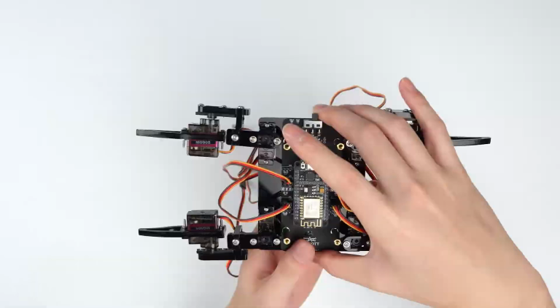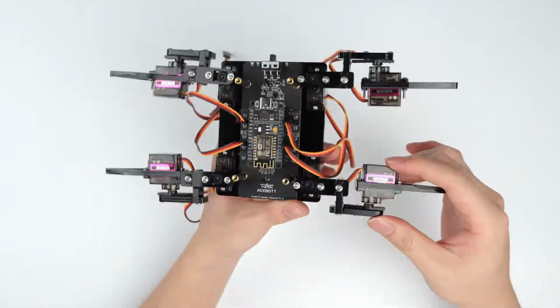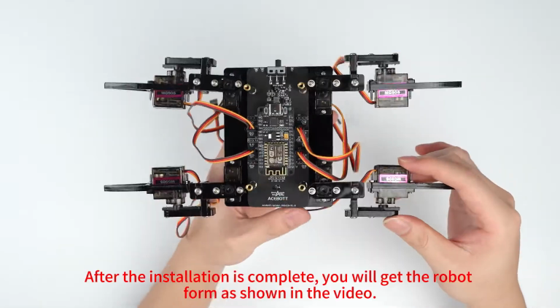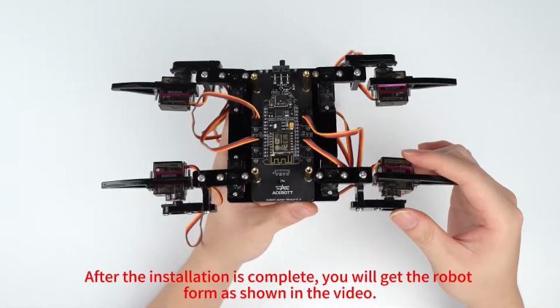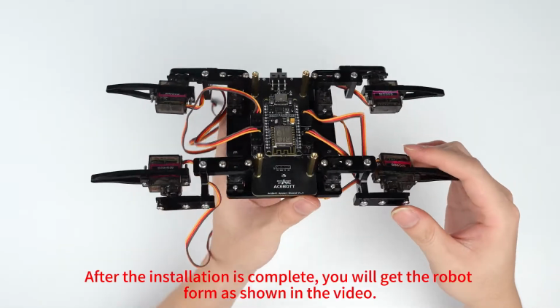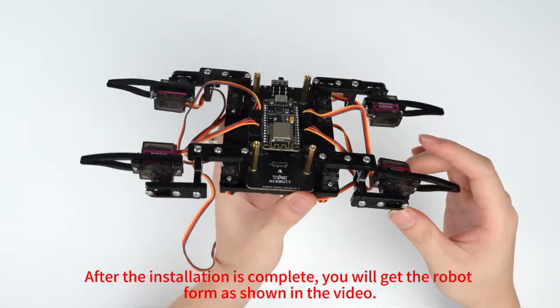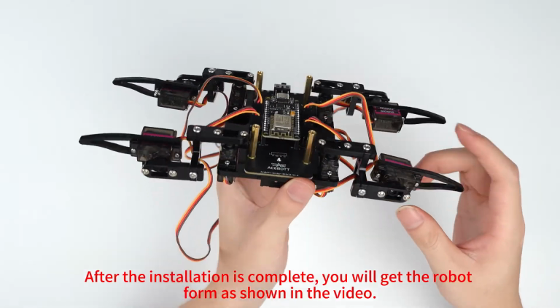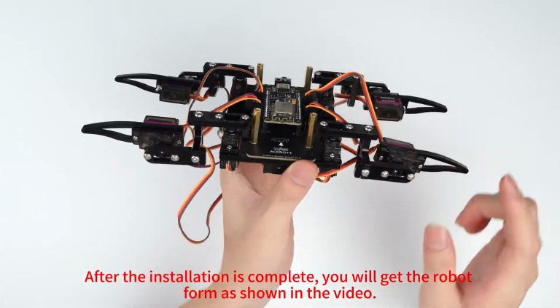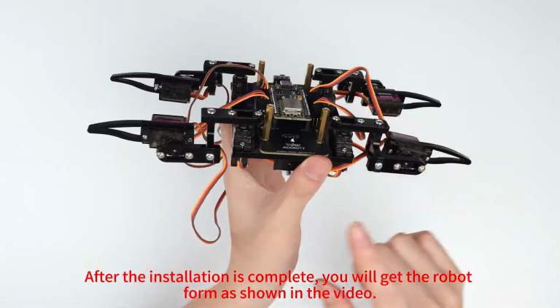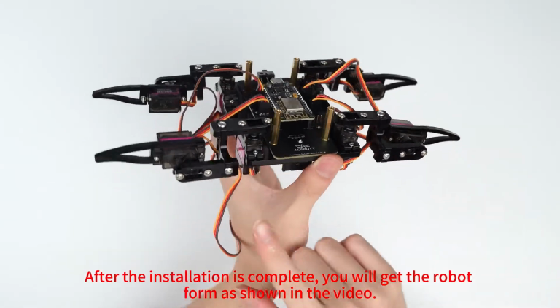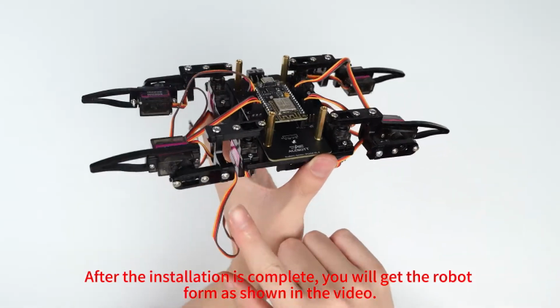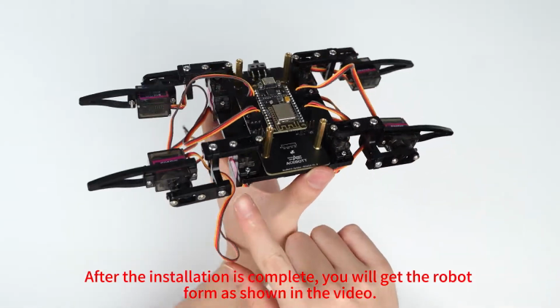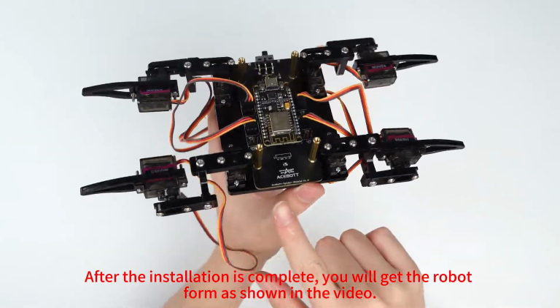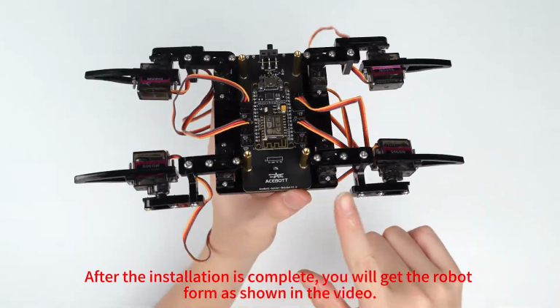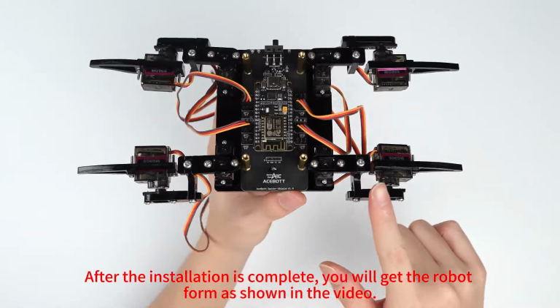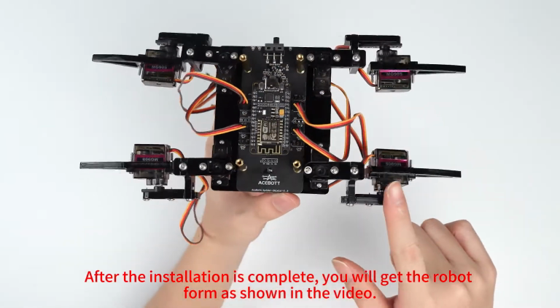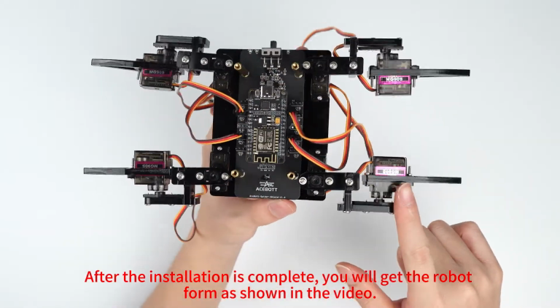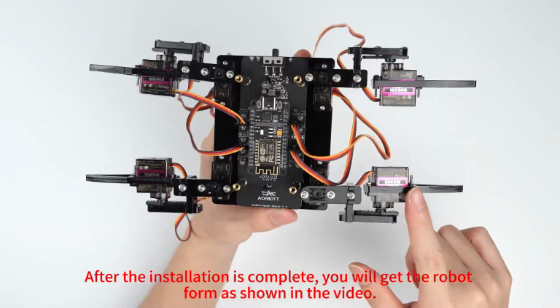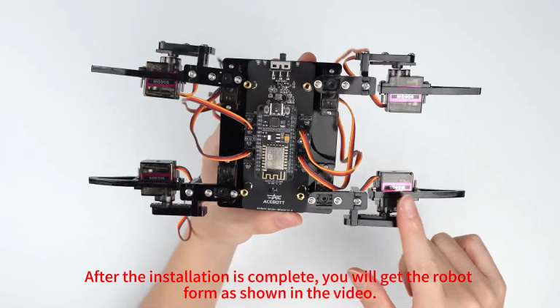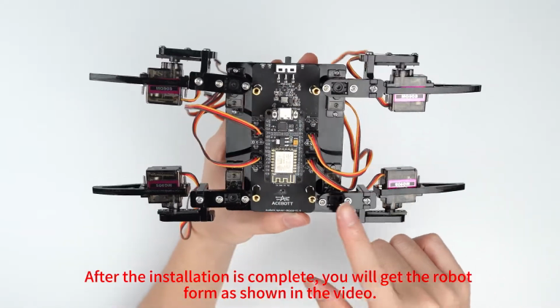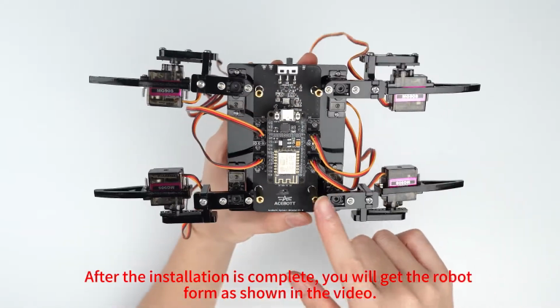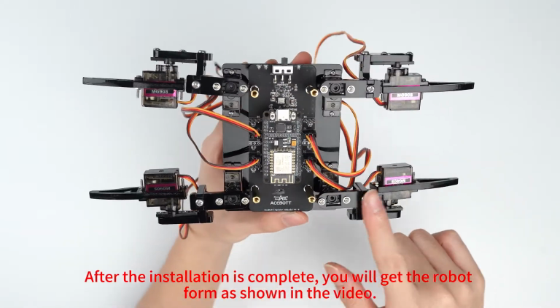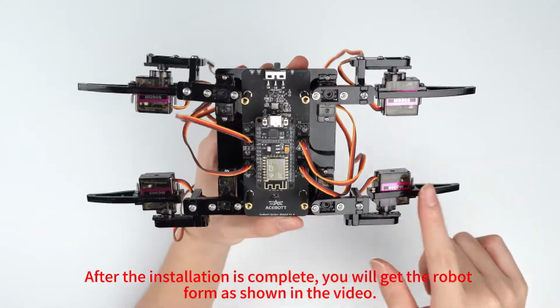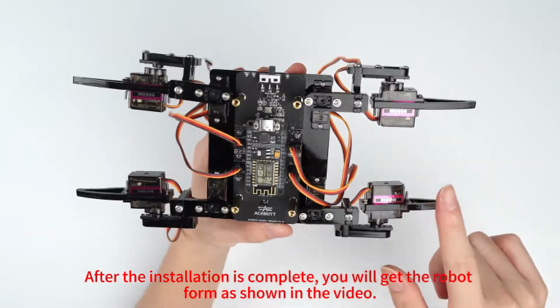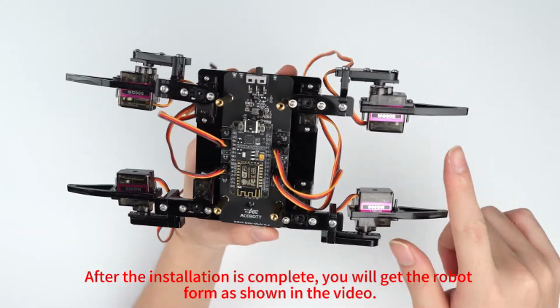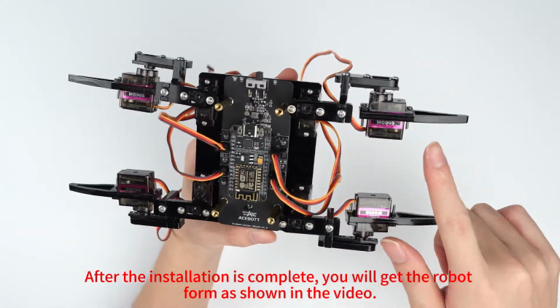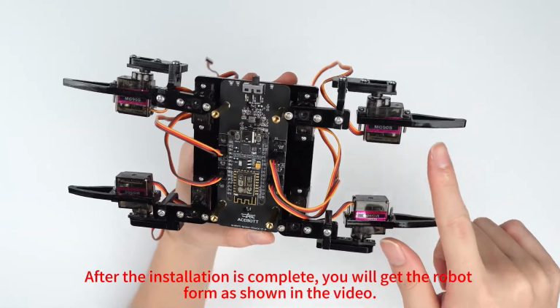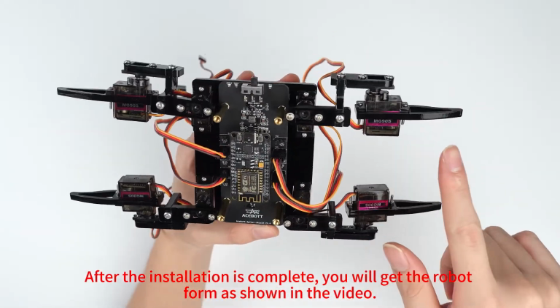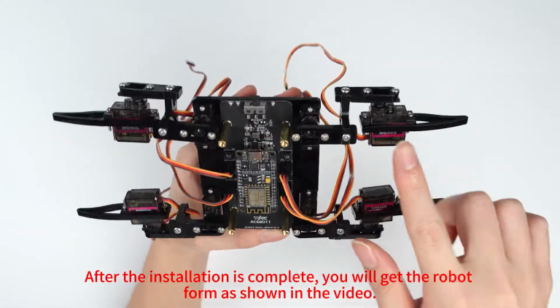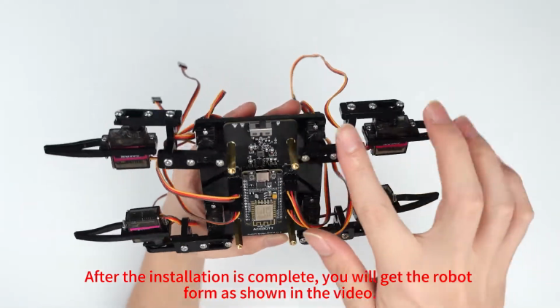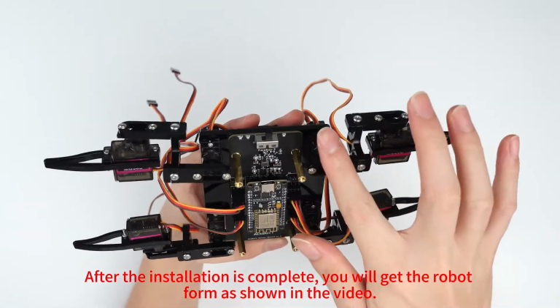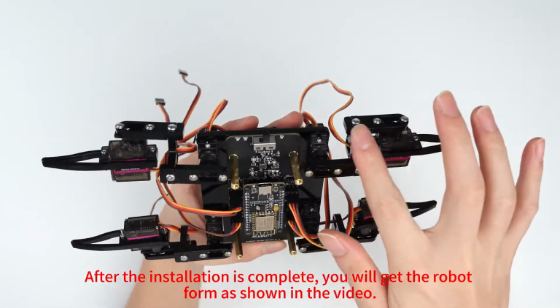After the installation is complete, you will get the robot form as shown in the video.